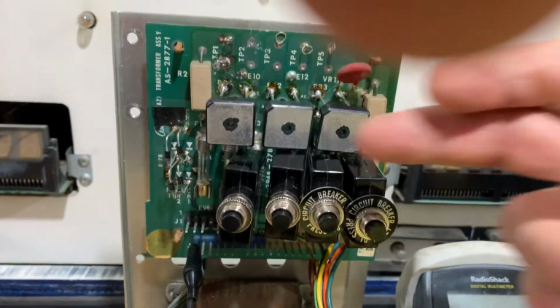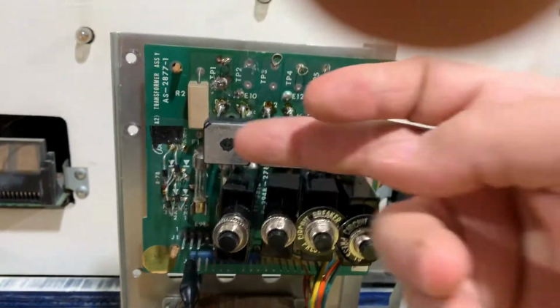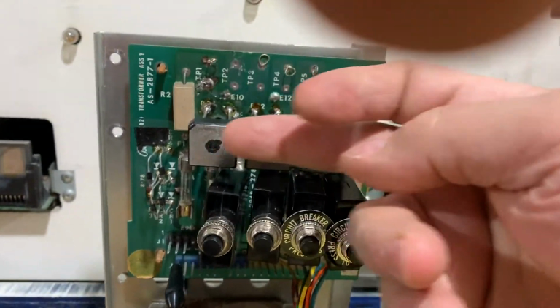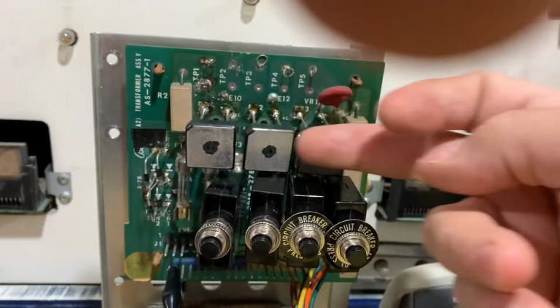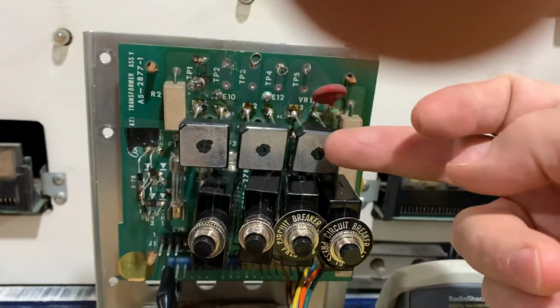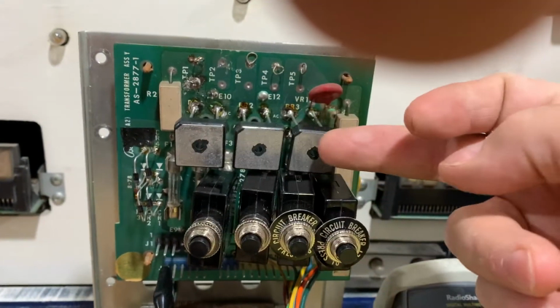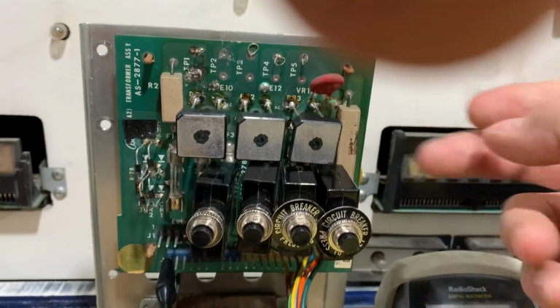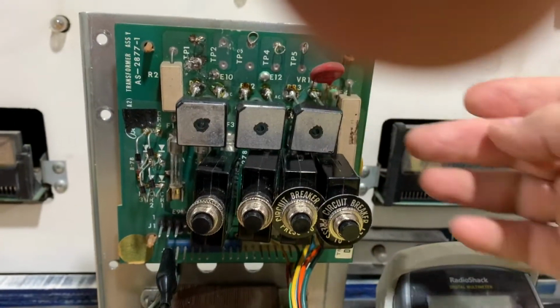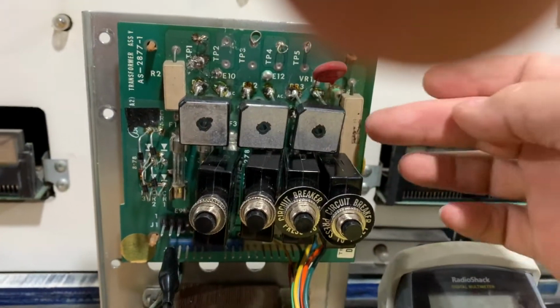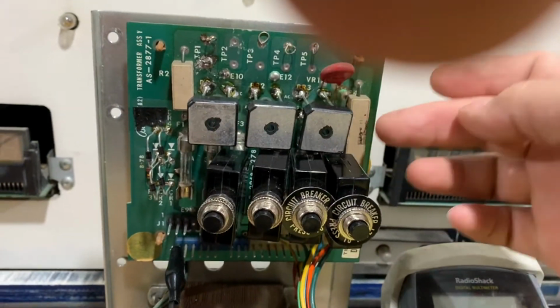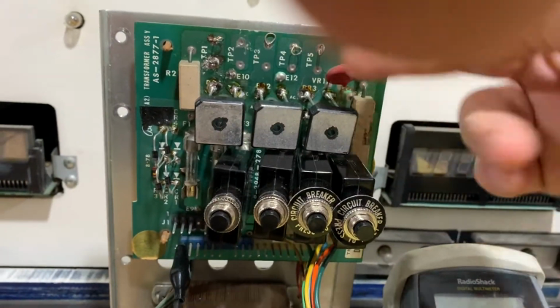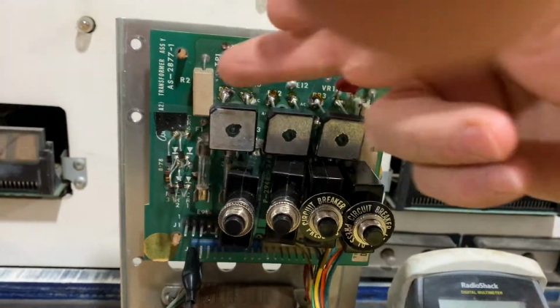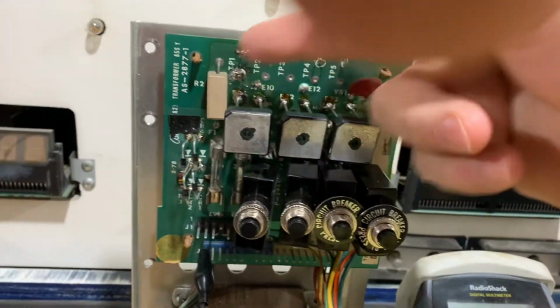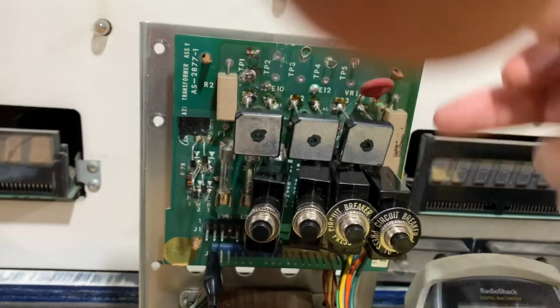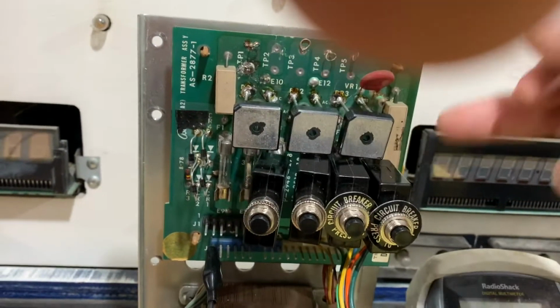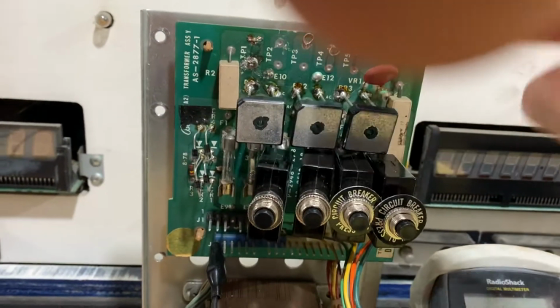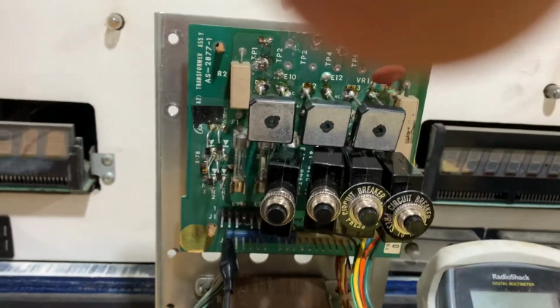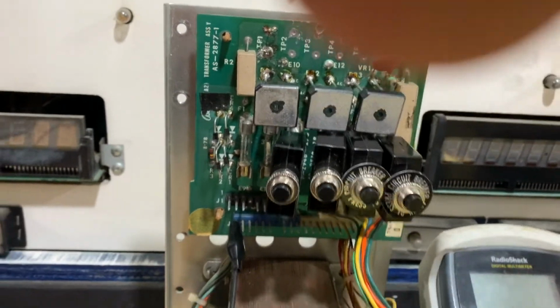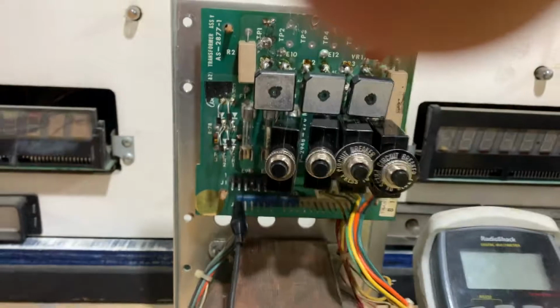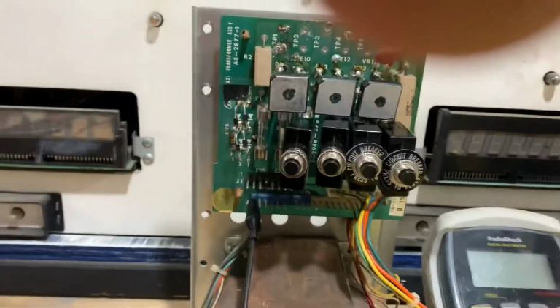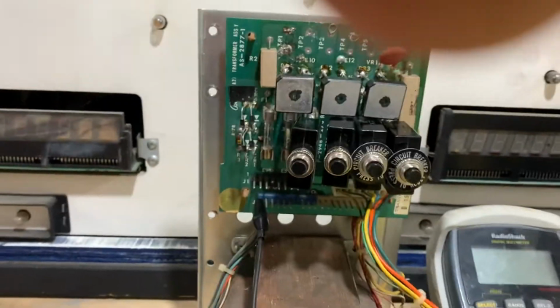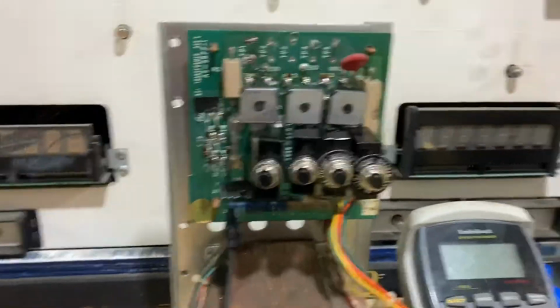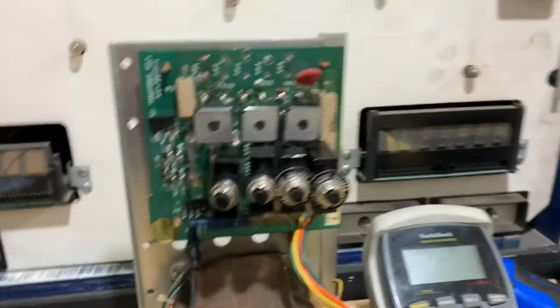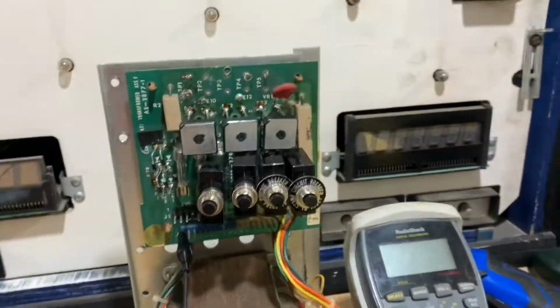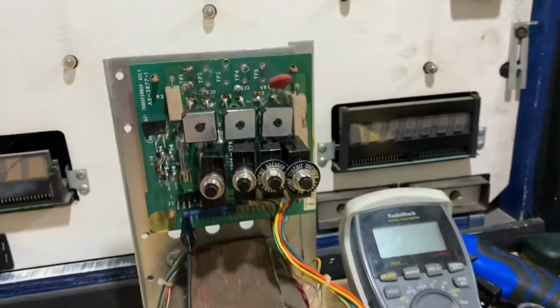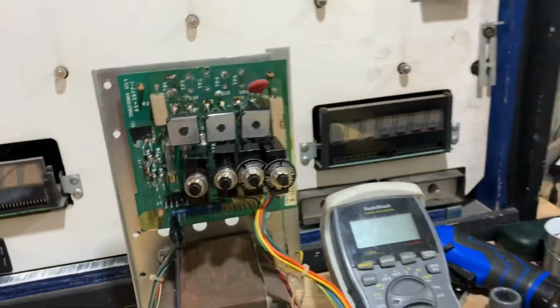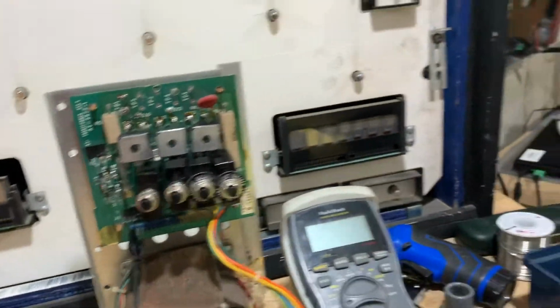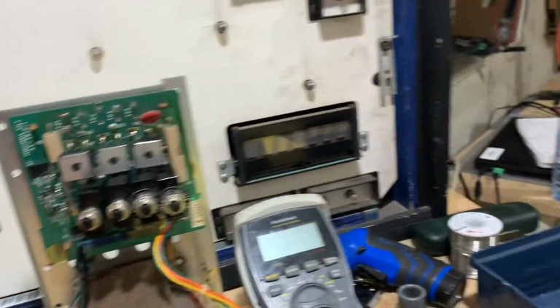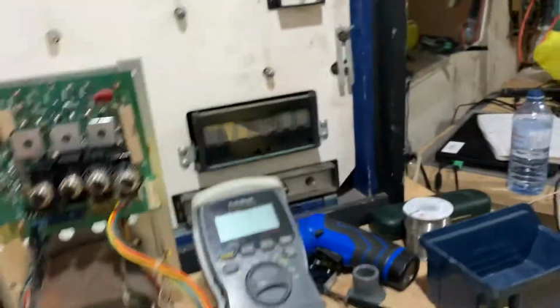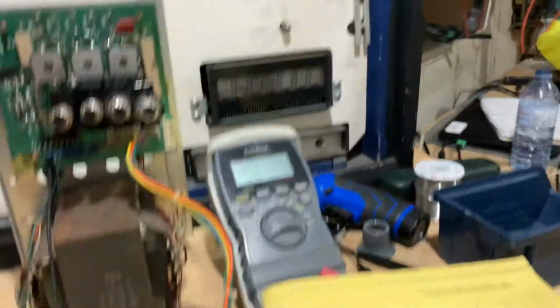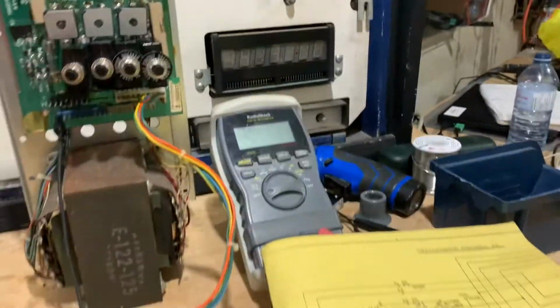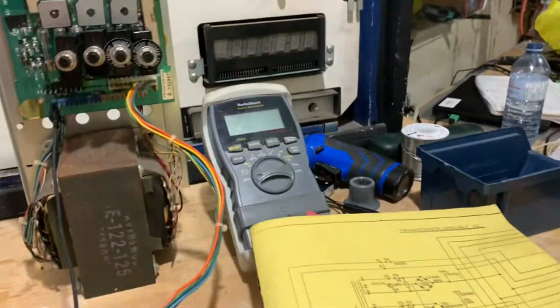These things do get warm — these things get really hot. Those are sound resistors. Now let's check some voltages.